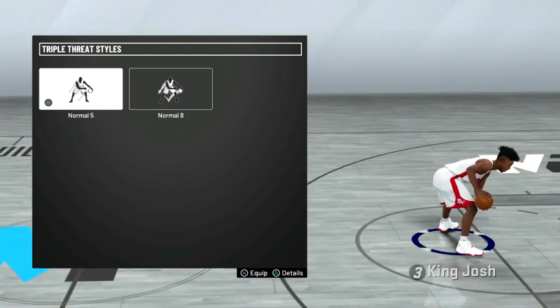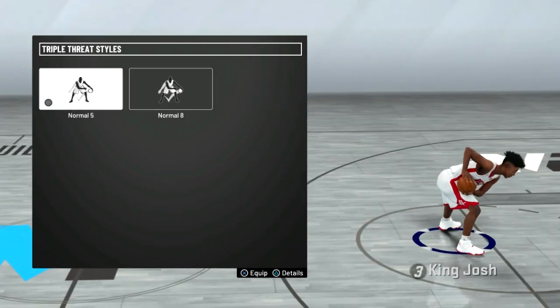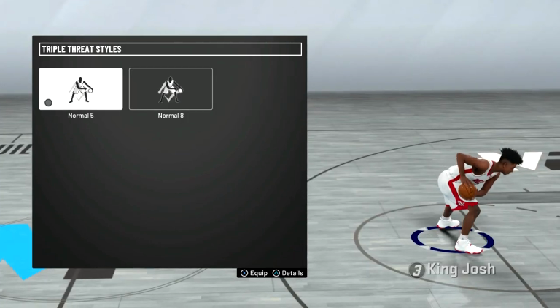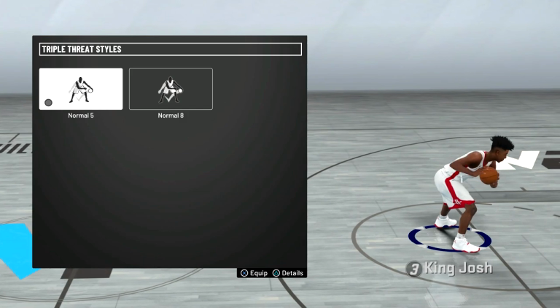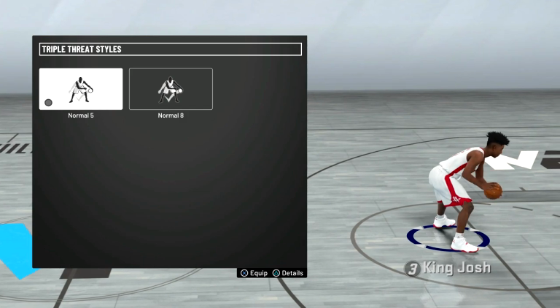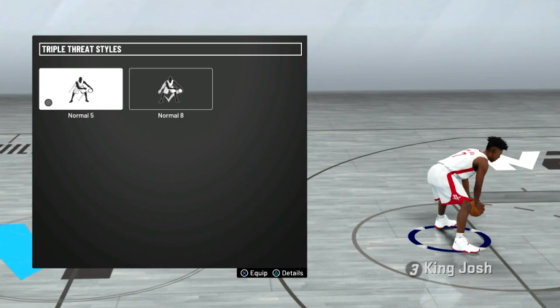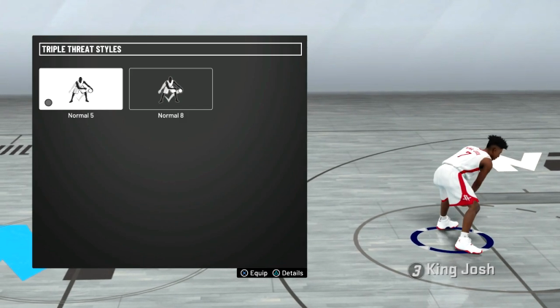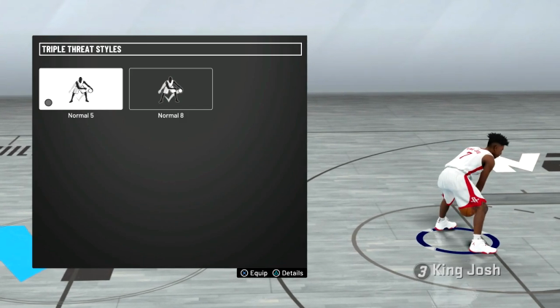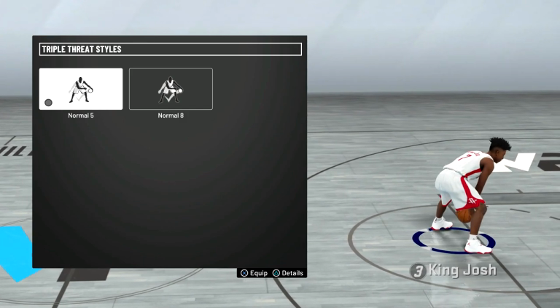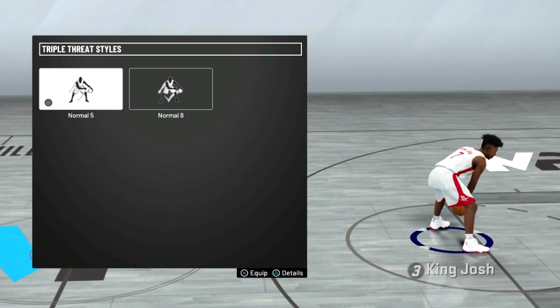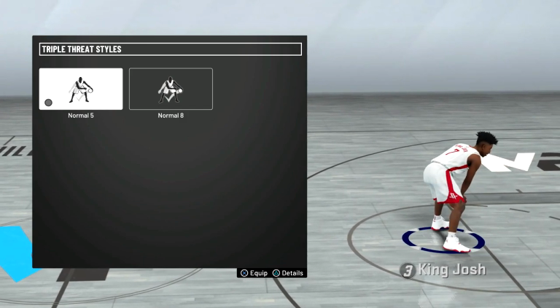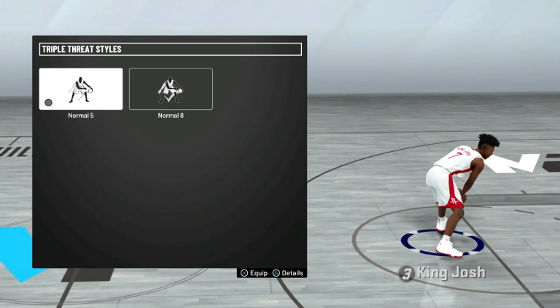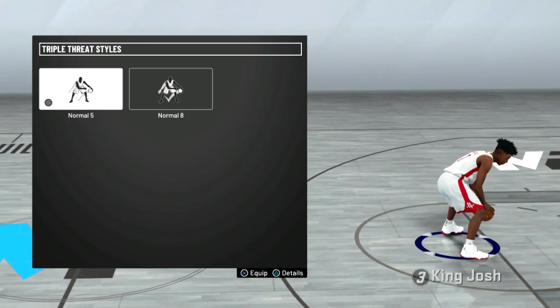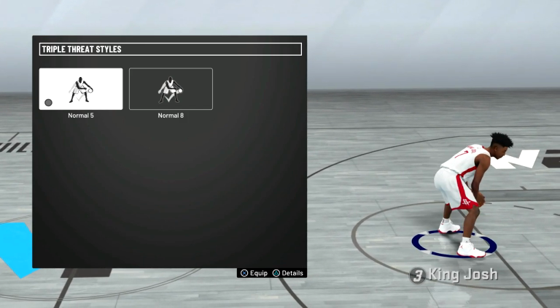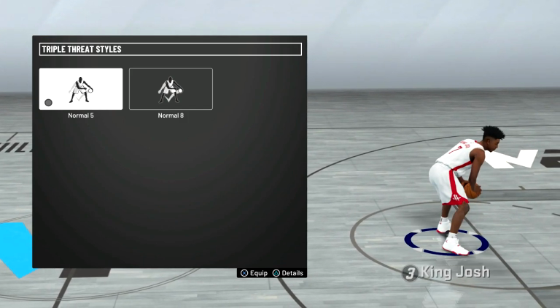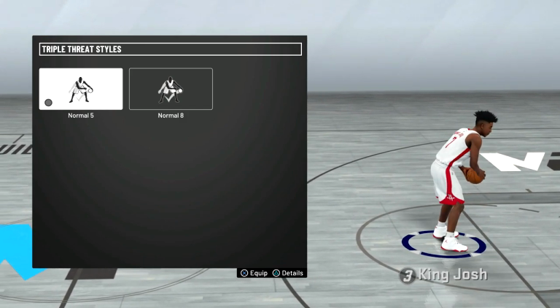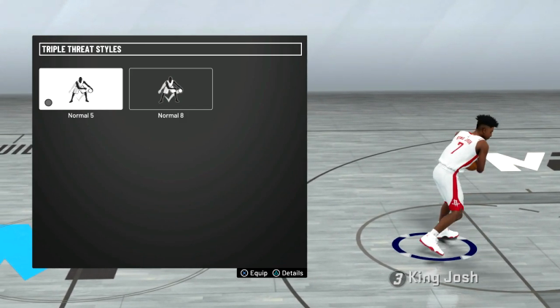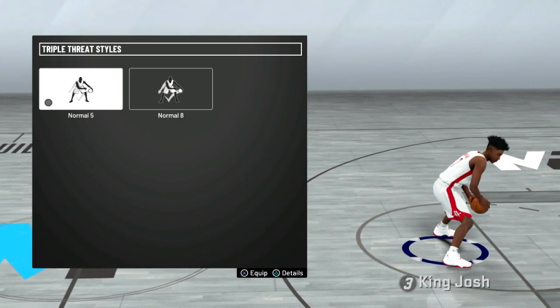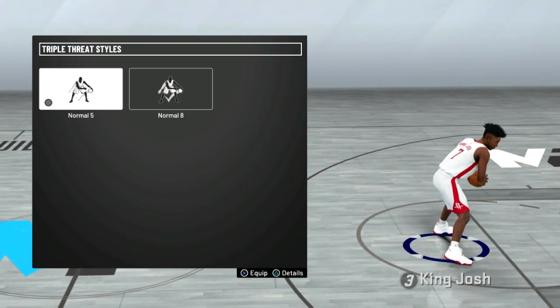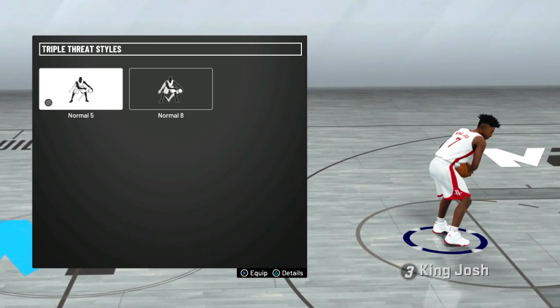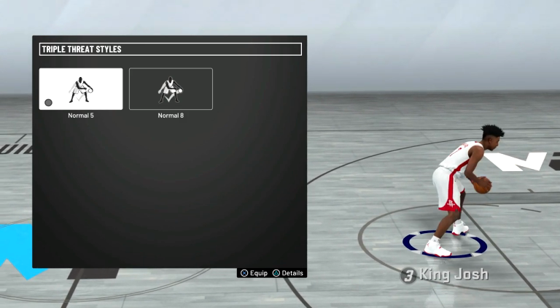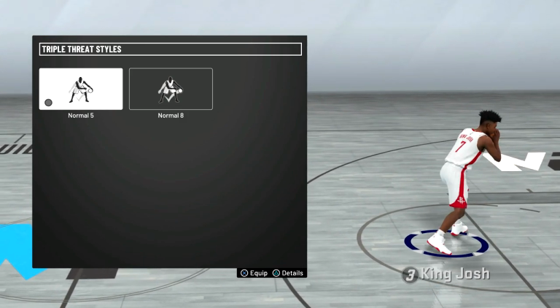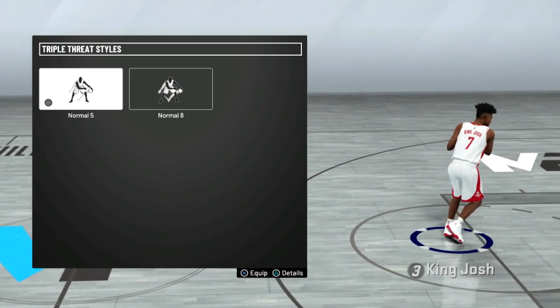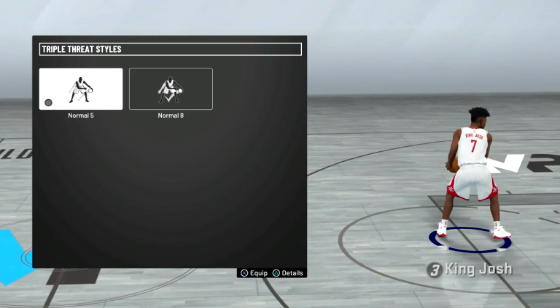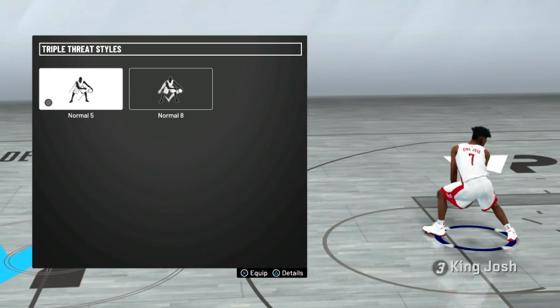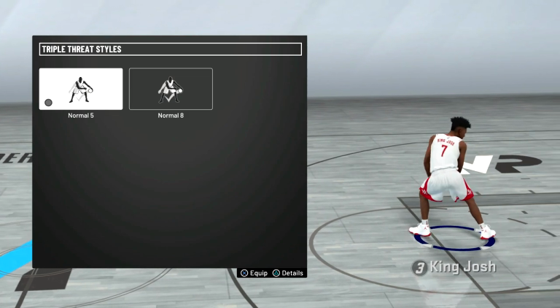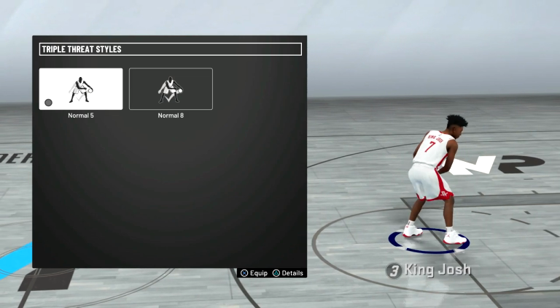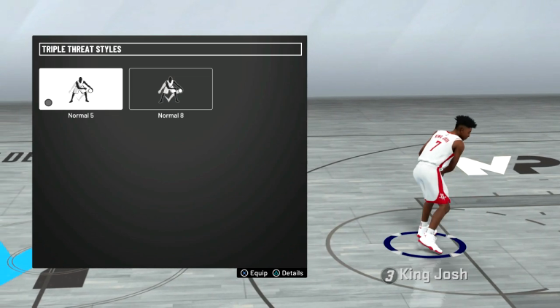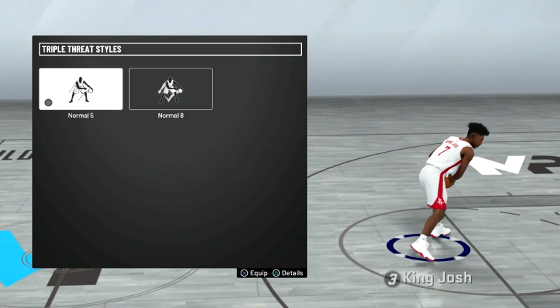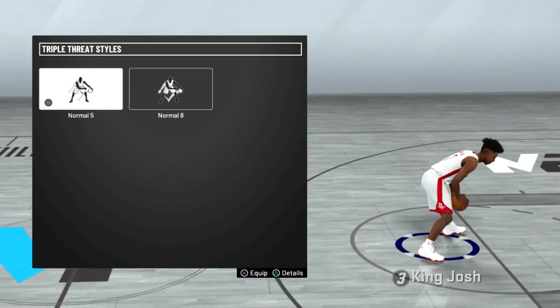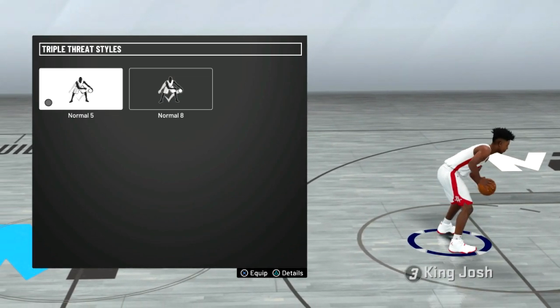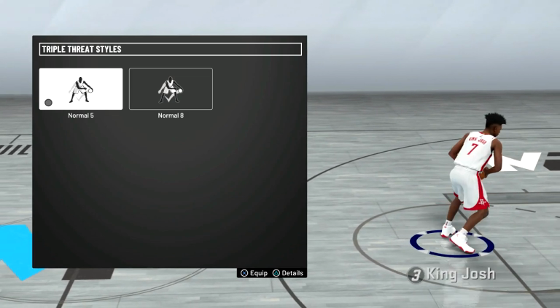Finally, for the triple threat styles, I use normal 5. Triple threat styles don't matter that much, but I actually do use triple threat moves like jab steps a lot.